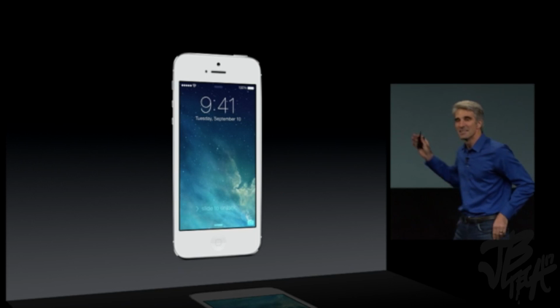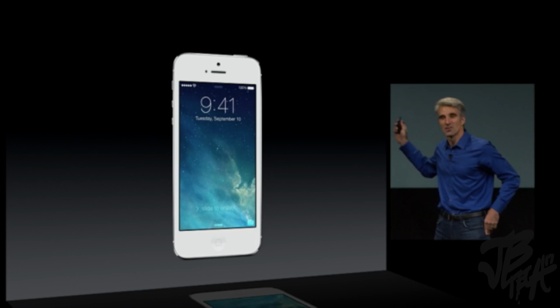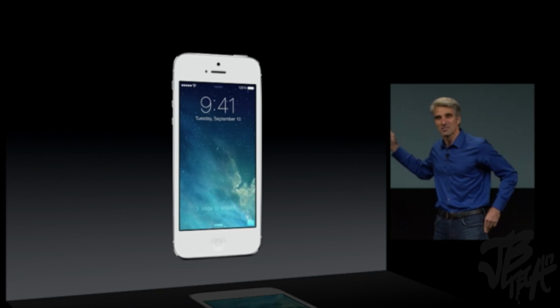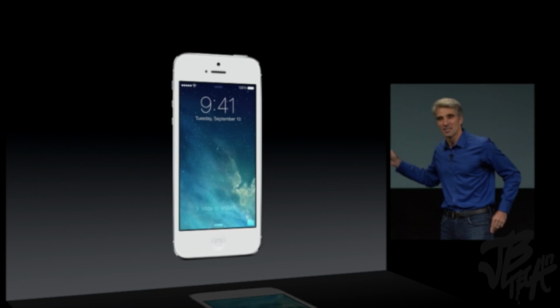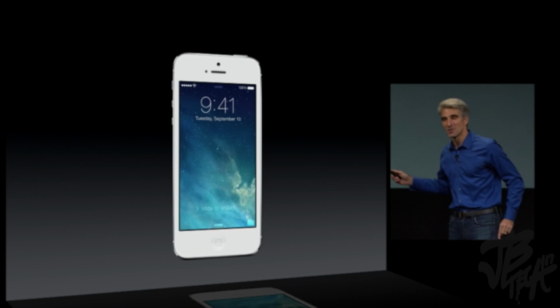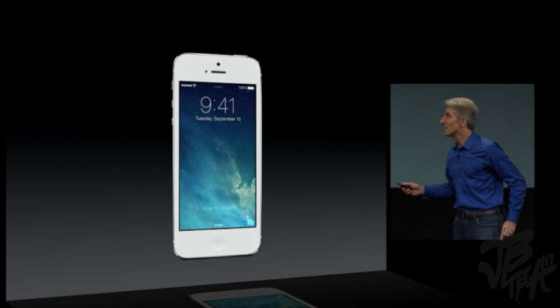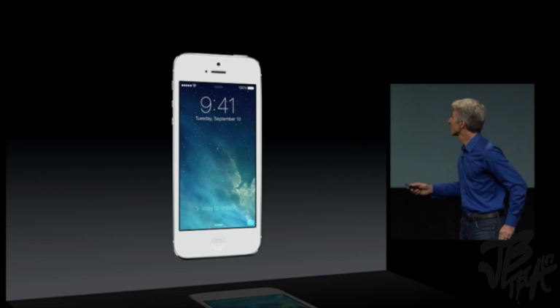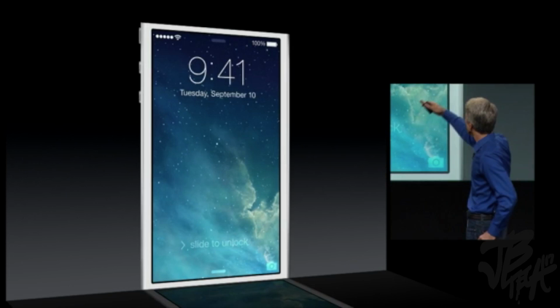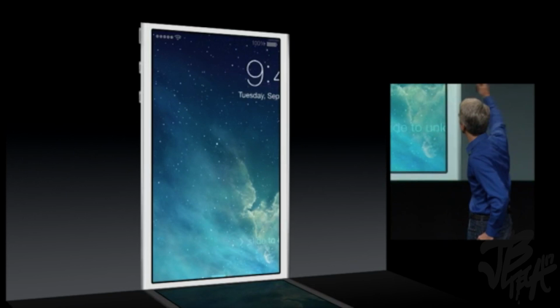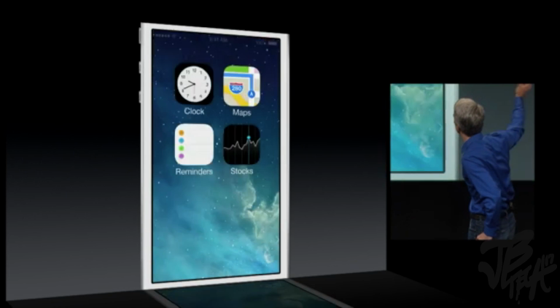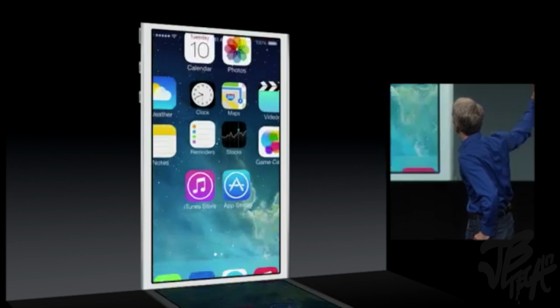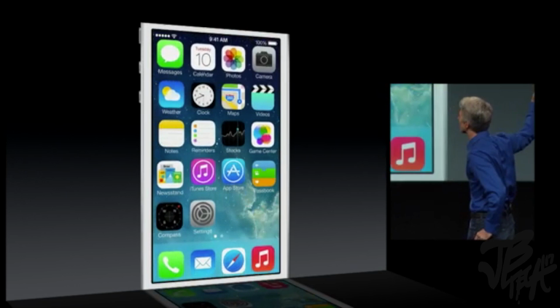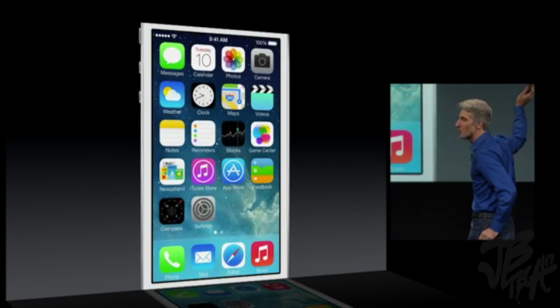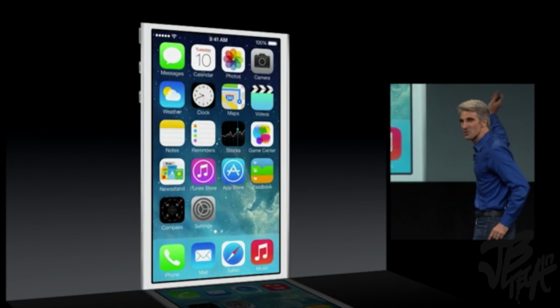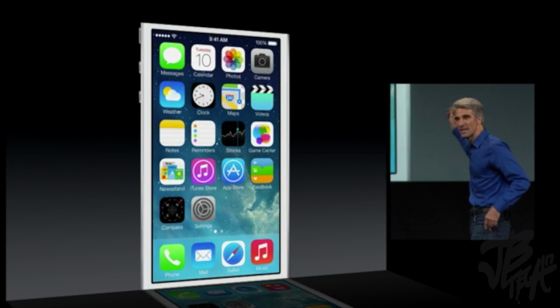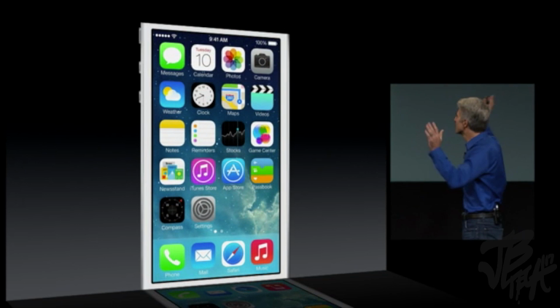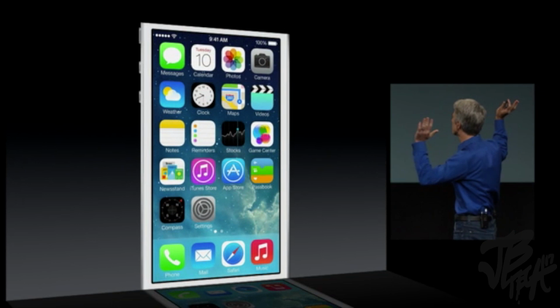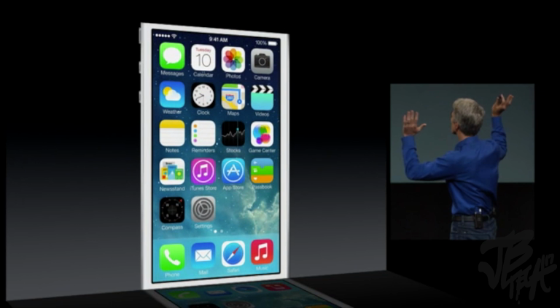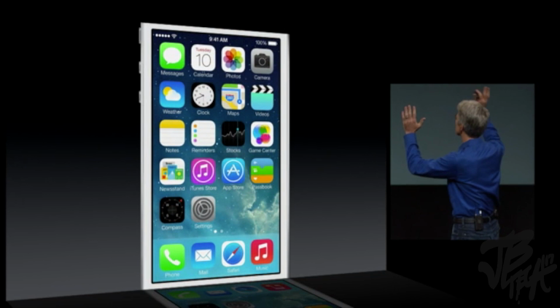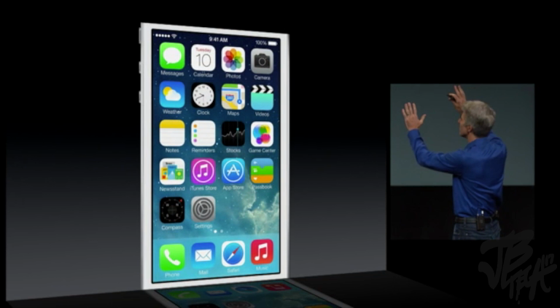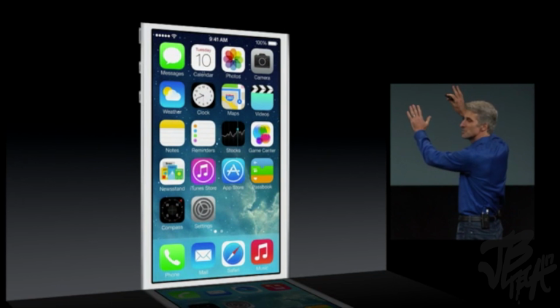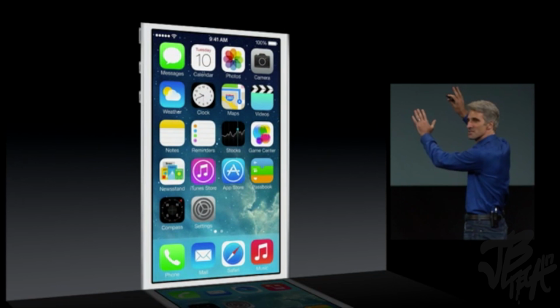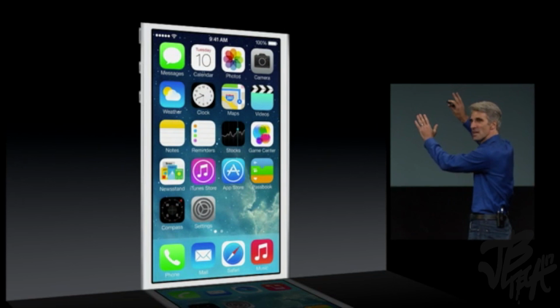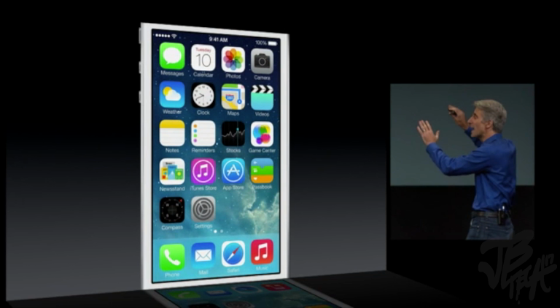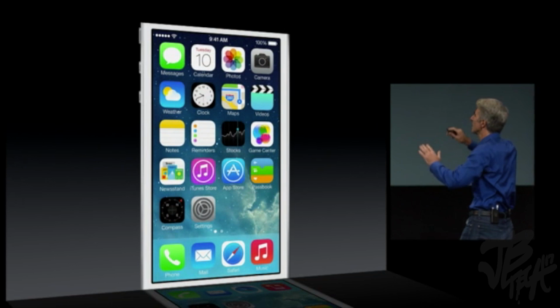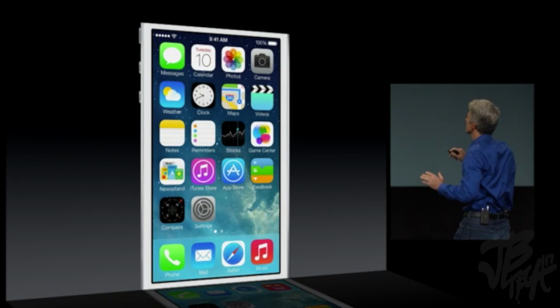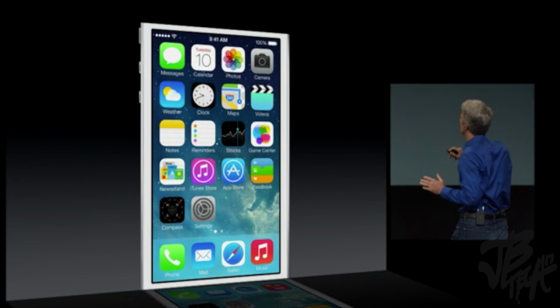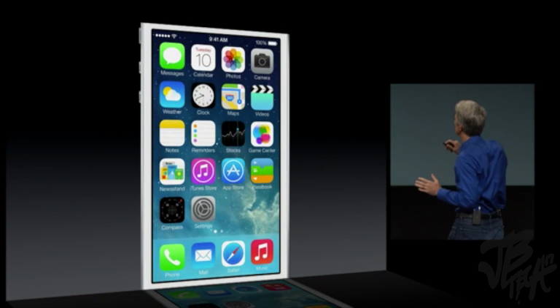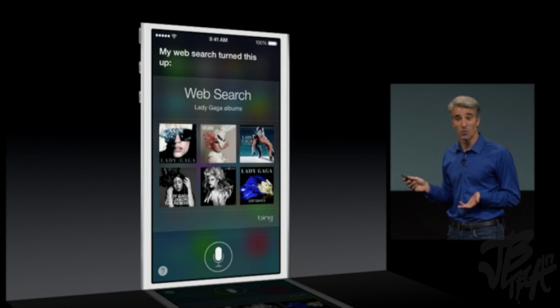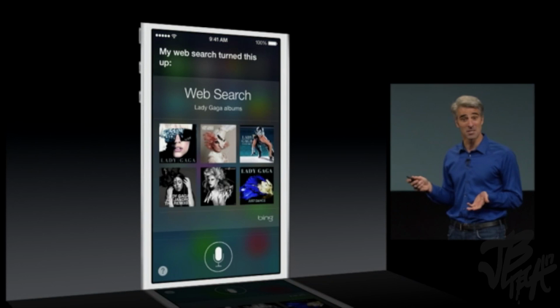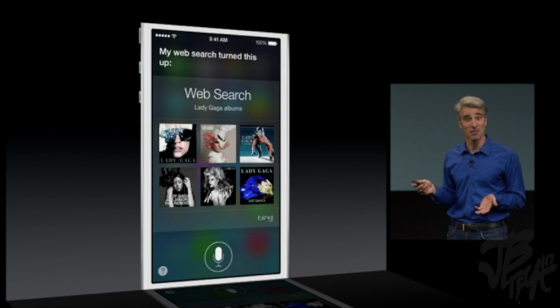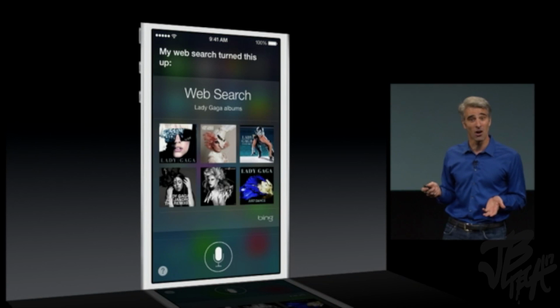It starts with the lock screen. When you swipe into the home screen, you get these gorgeous animations as these icons come in.